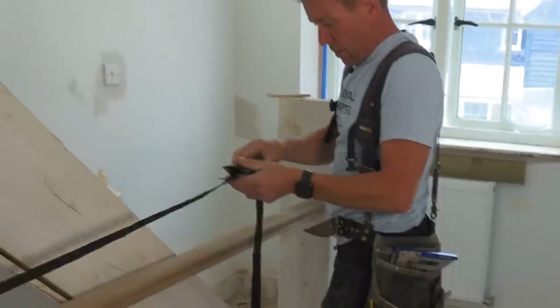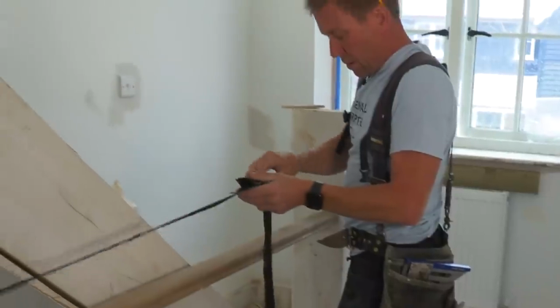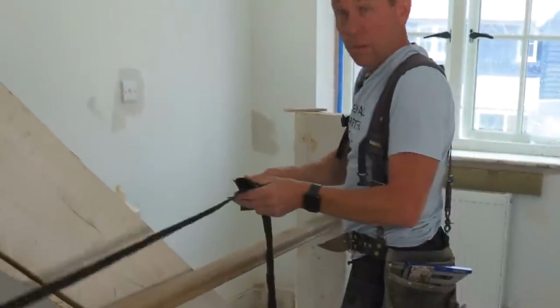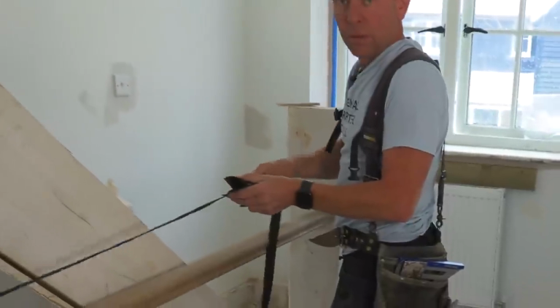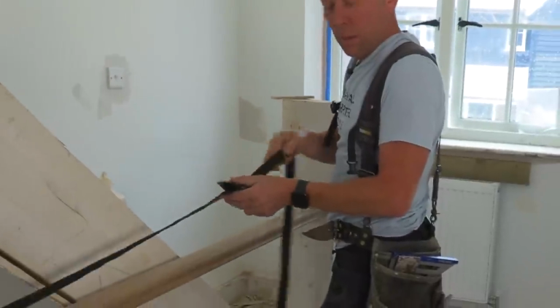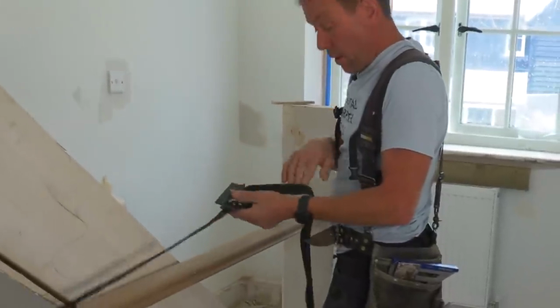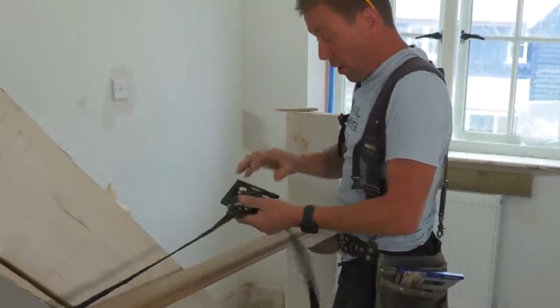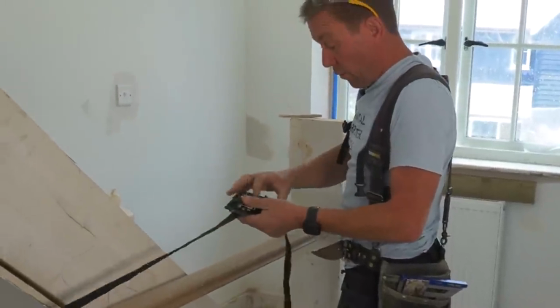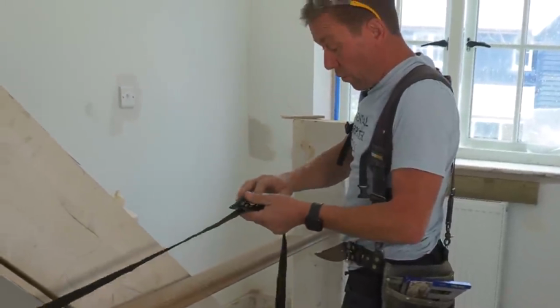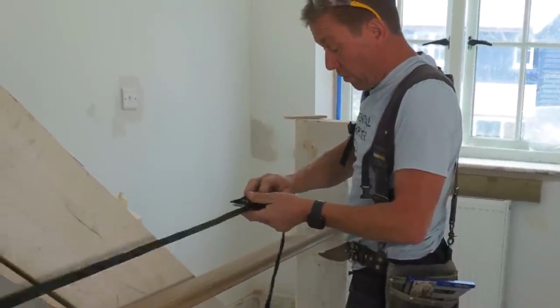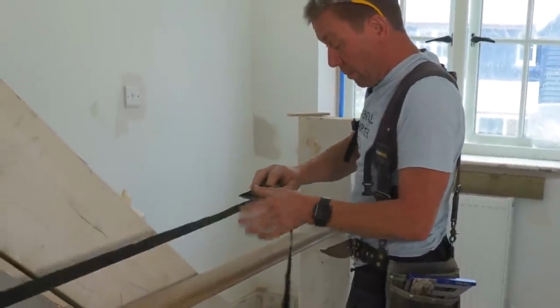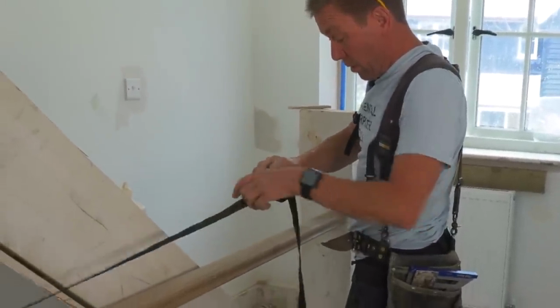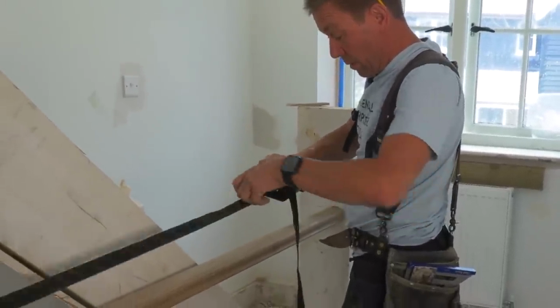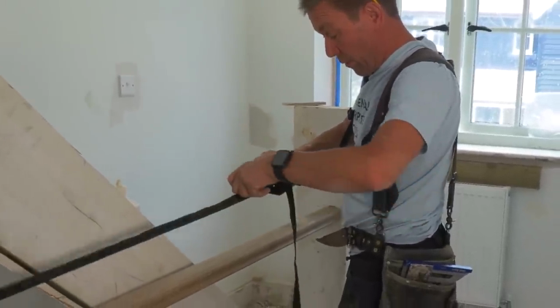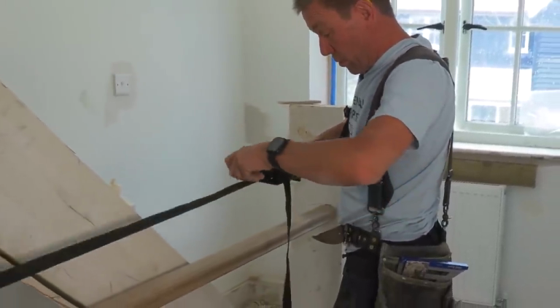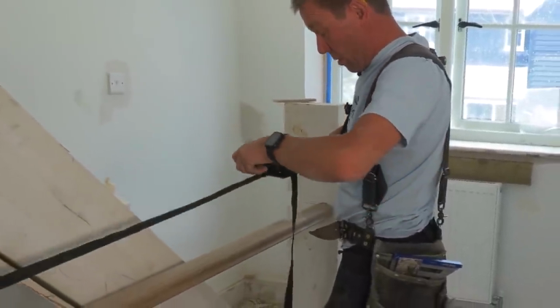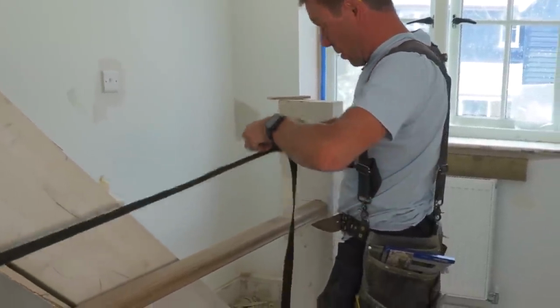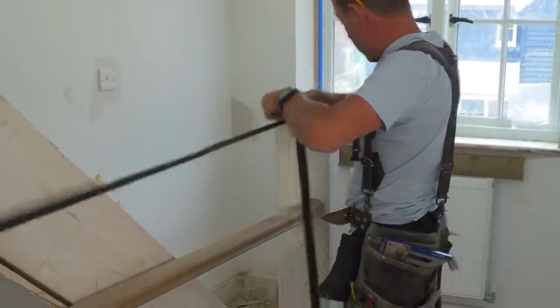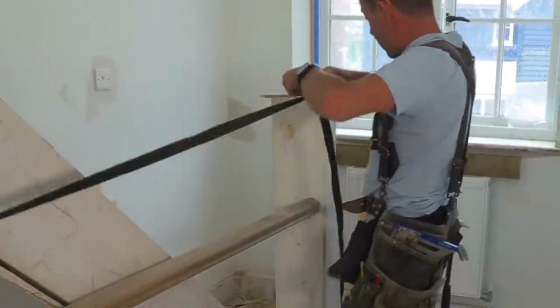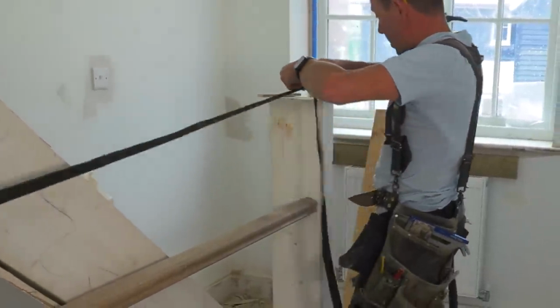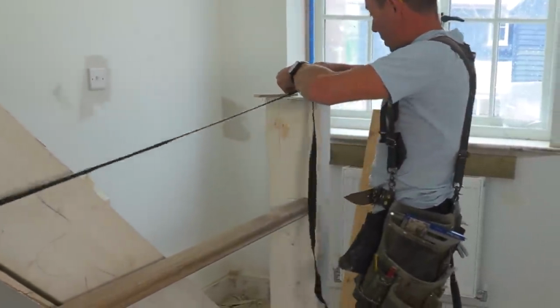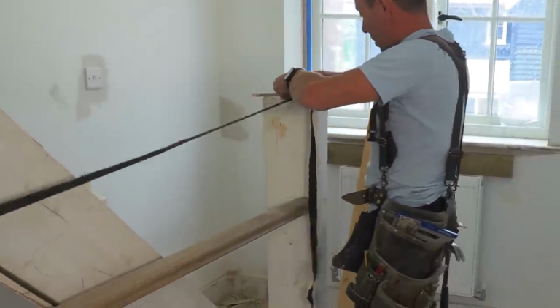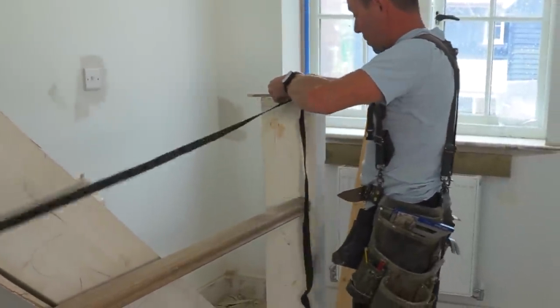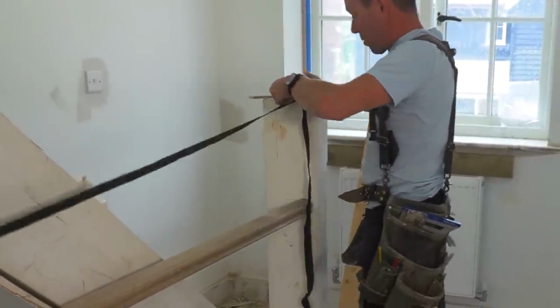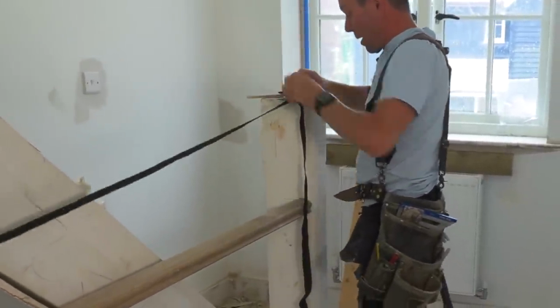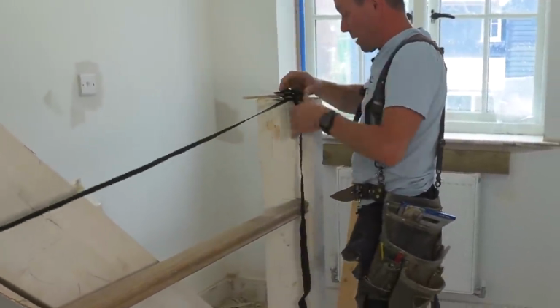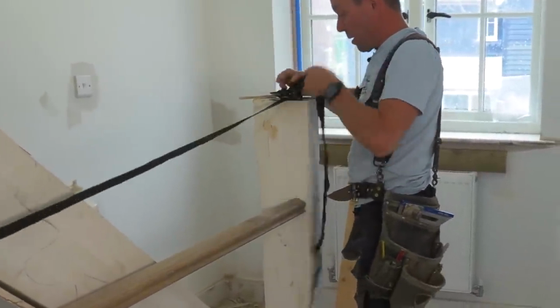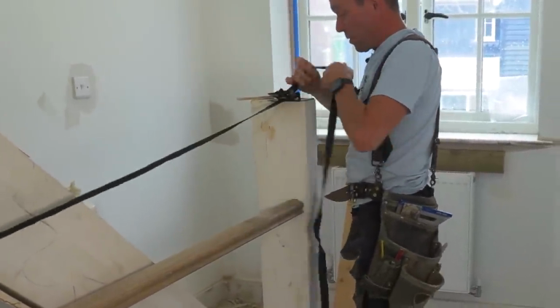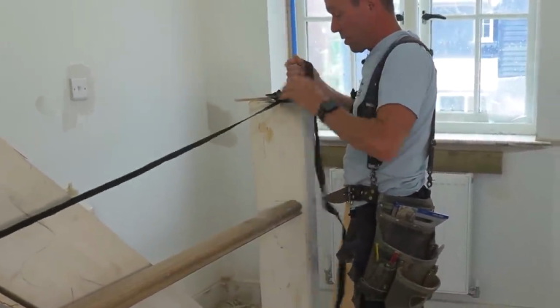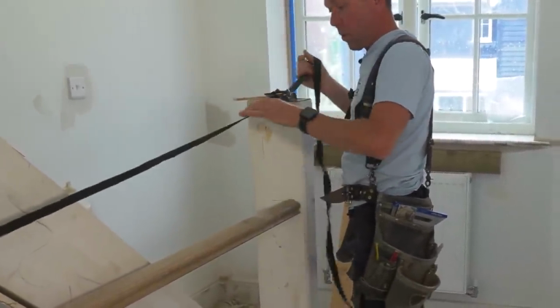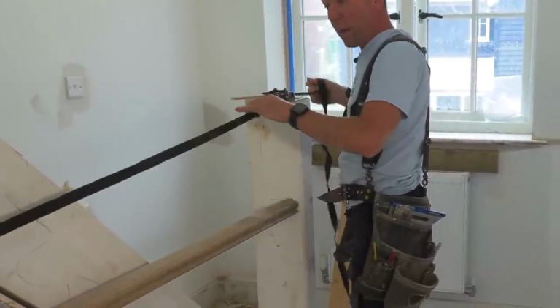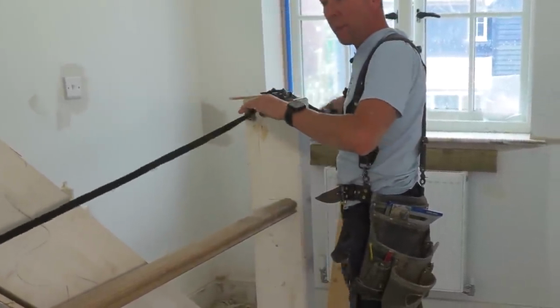Are they your flooring ones? They are flooring cramps. I had them and I thought, do you know what? These would be quite handy, just to pull that up.